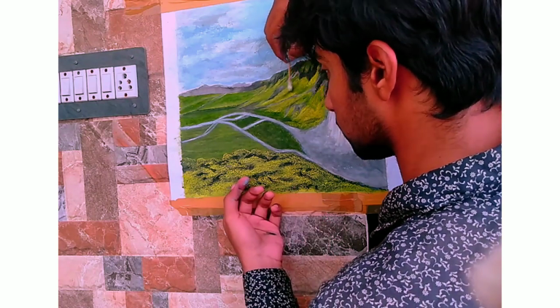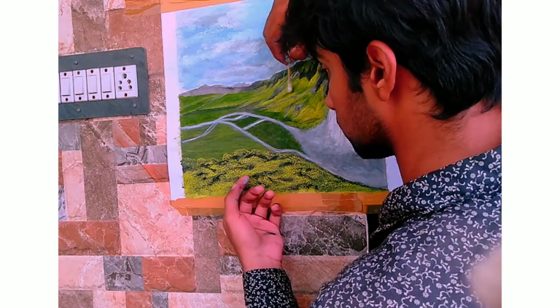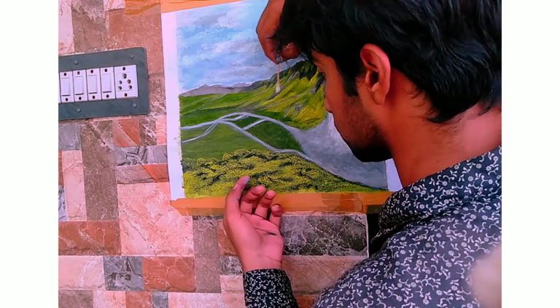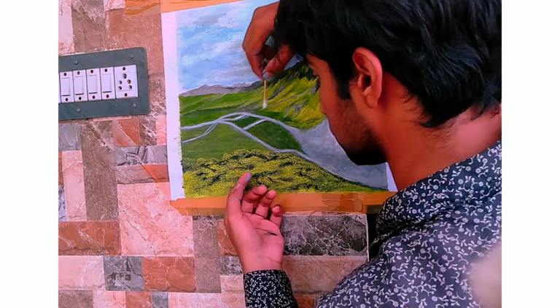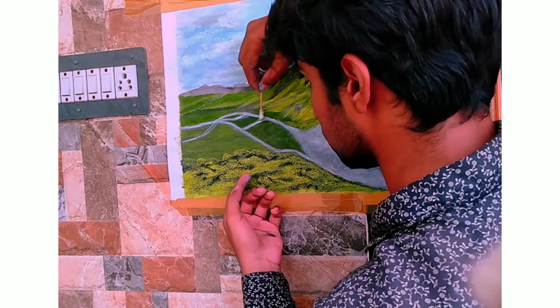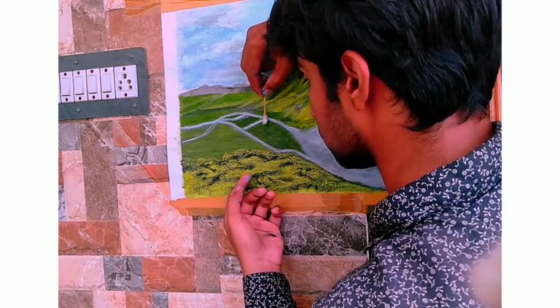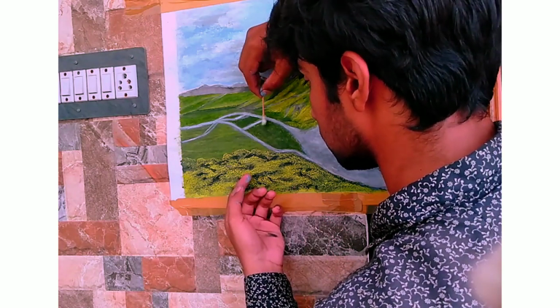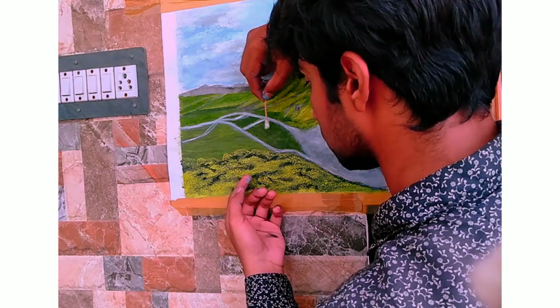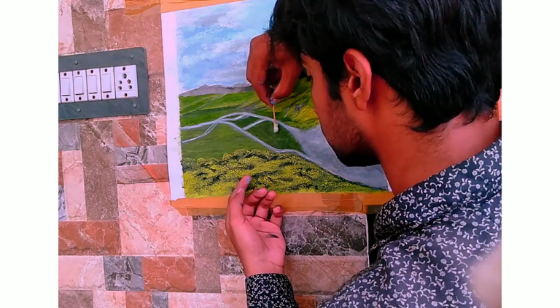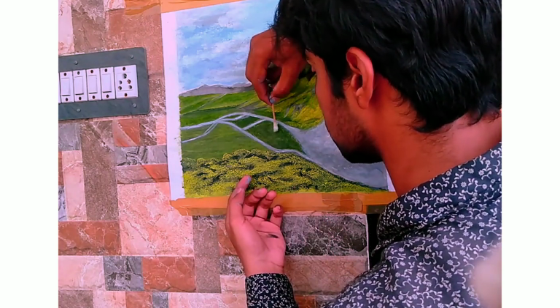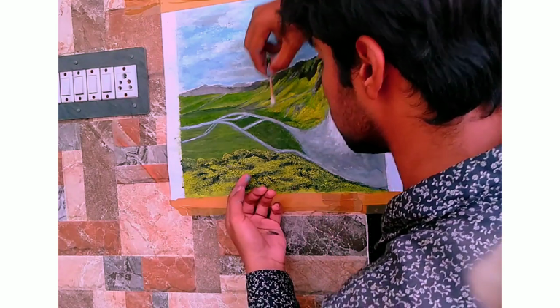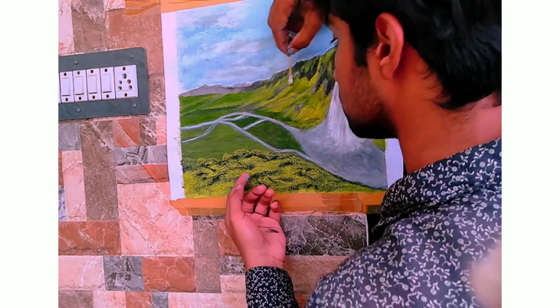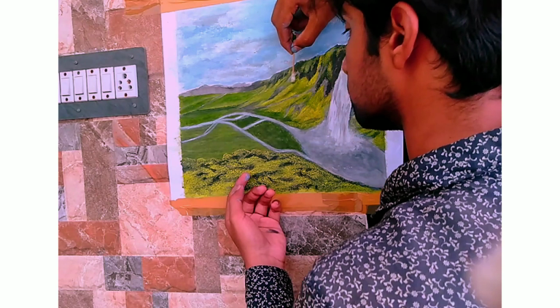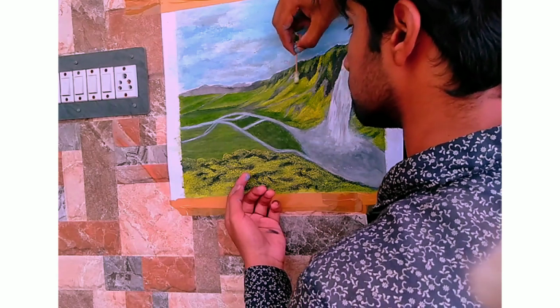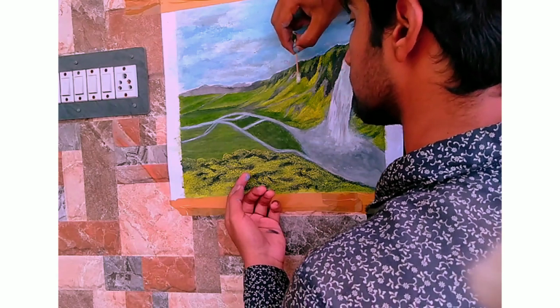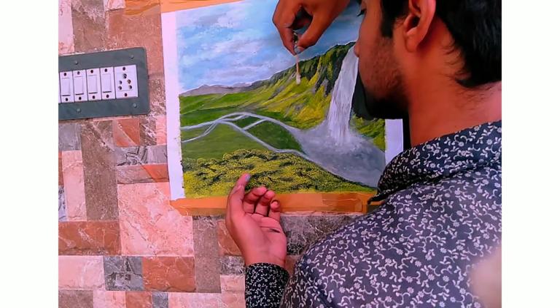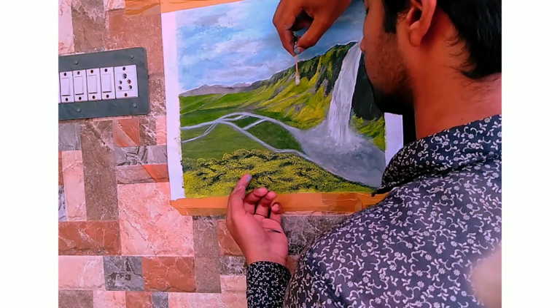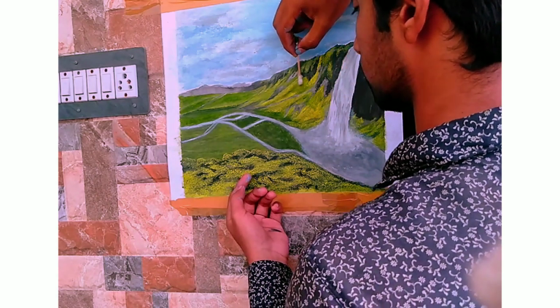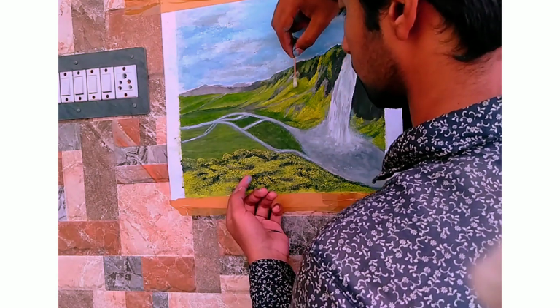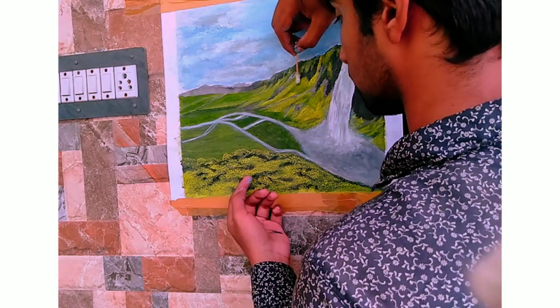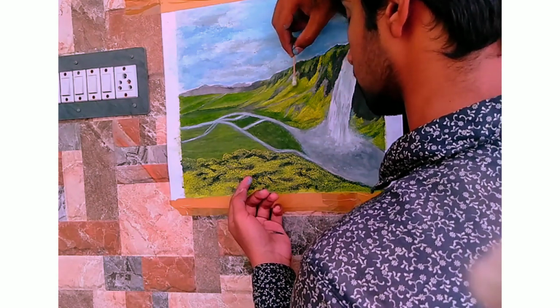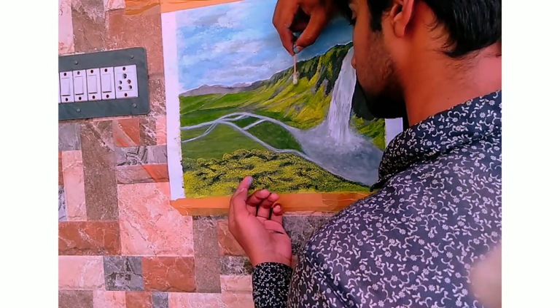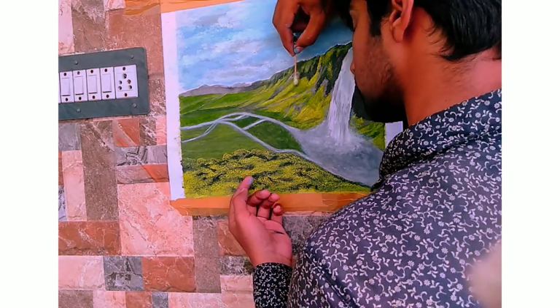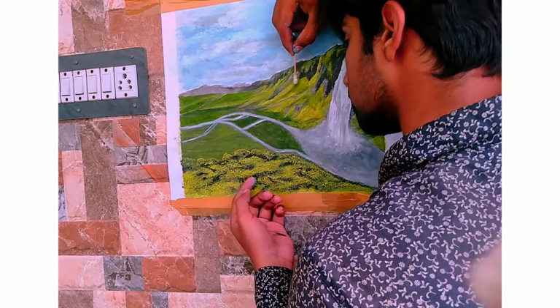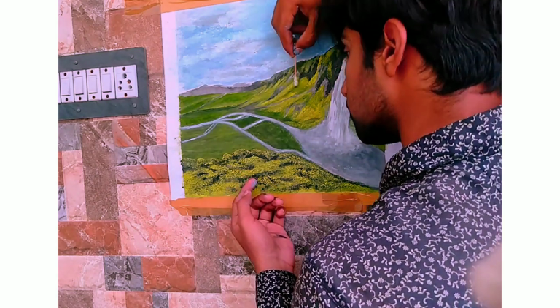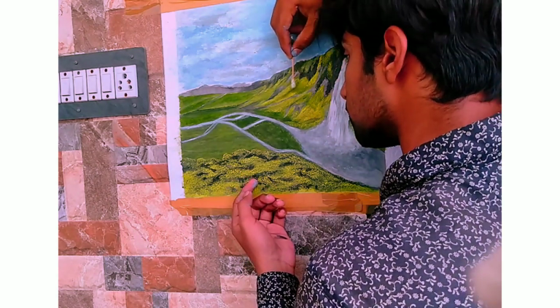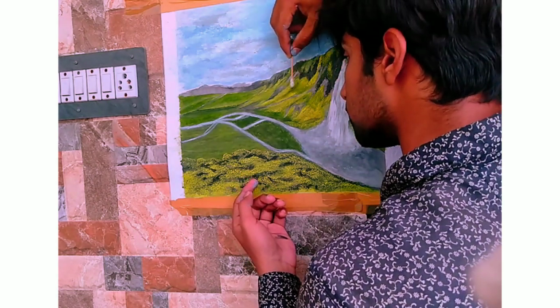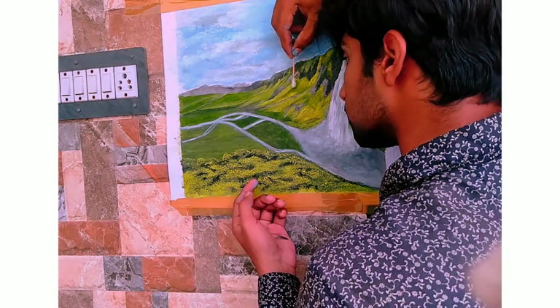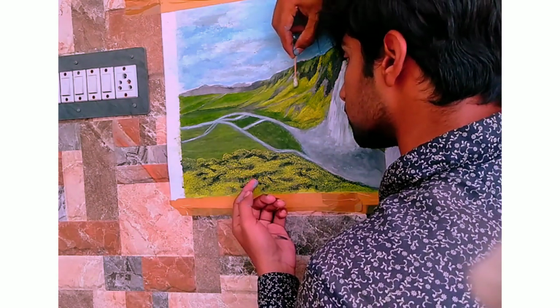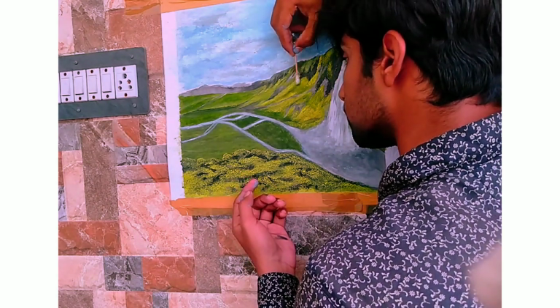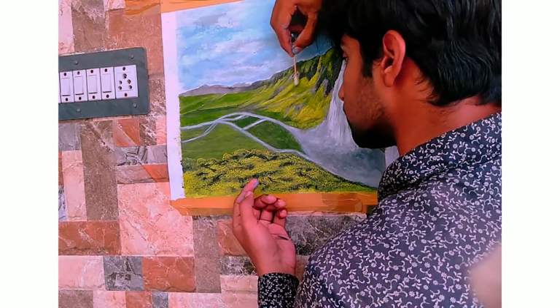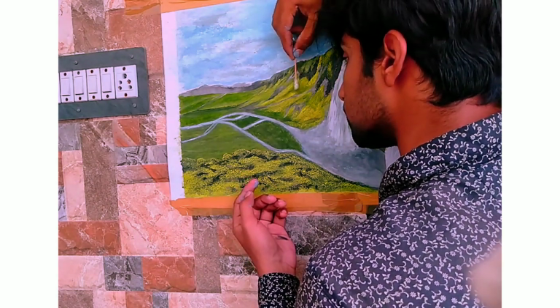Alright, the painting is completed. Don't forget to like this video and subscribe to my channel.